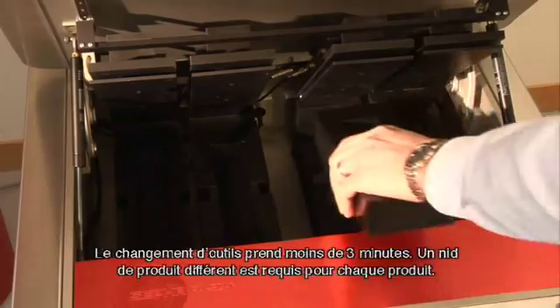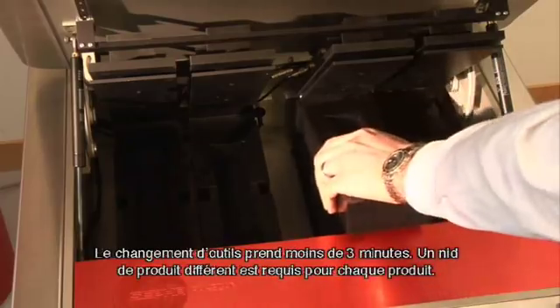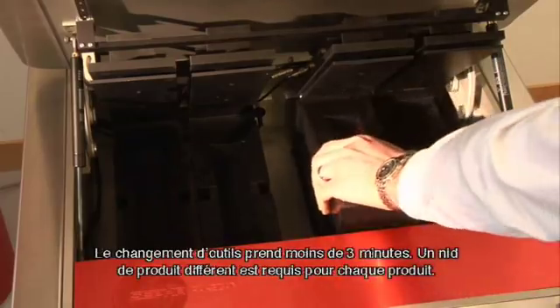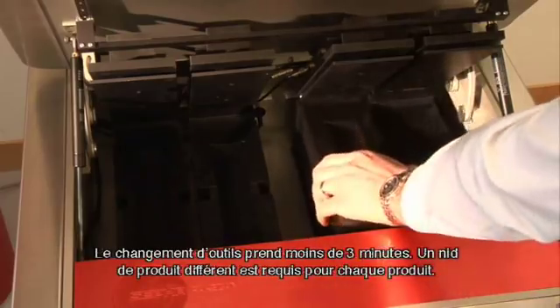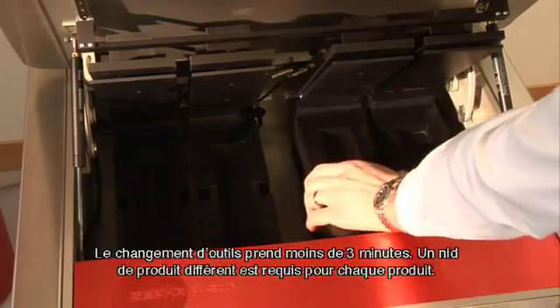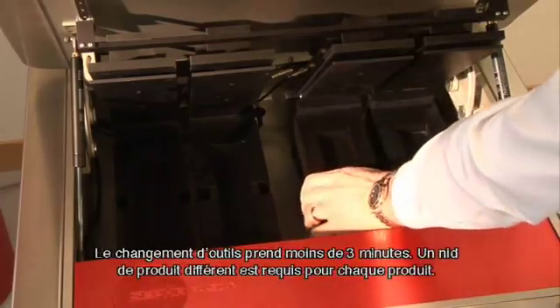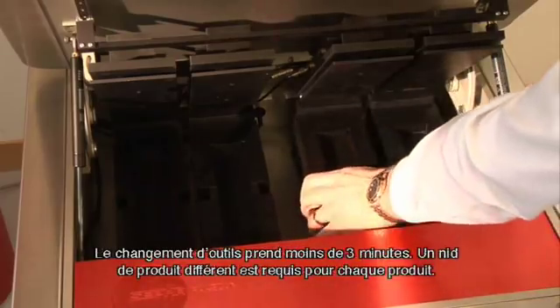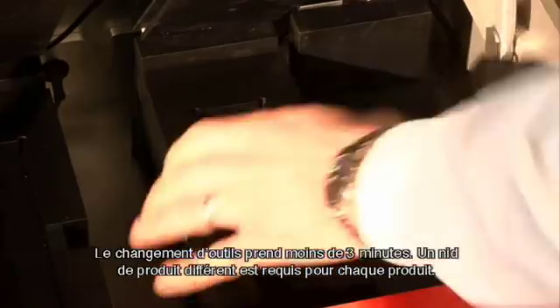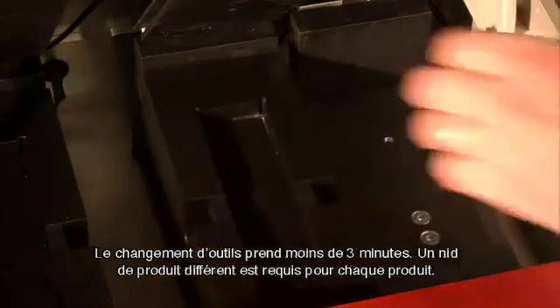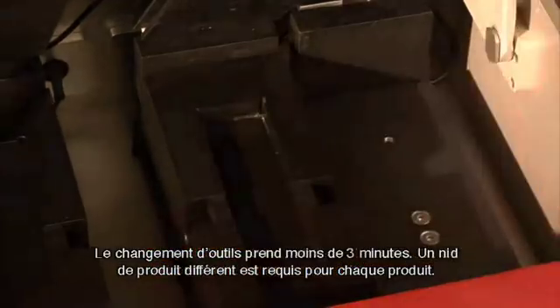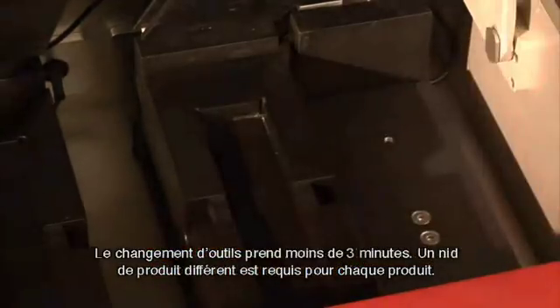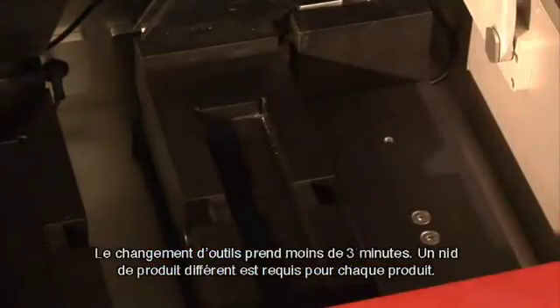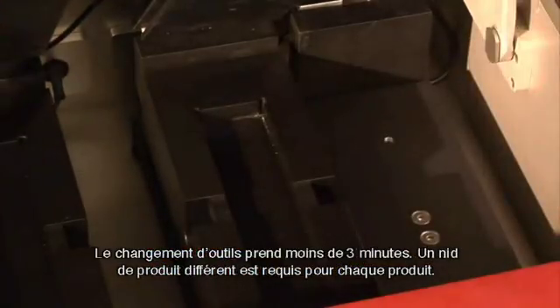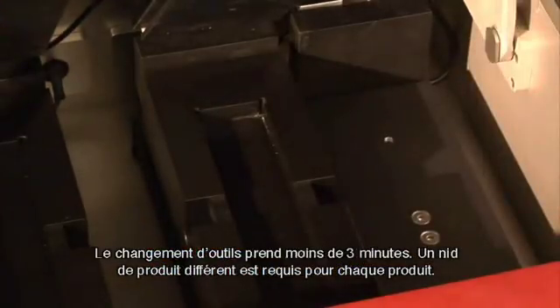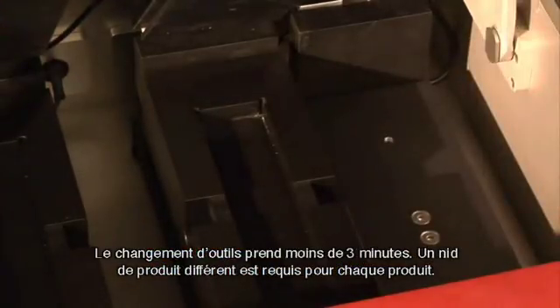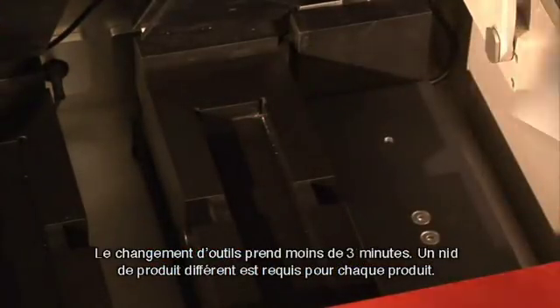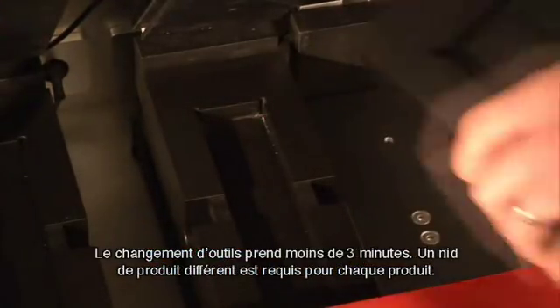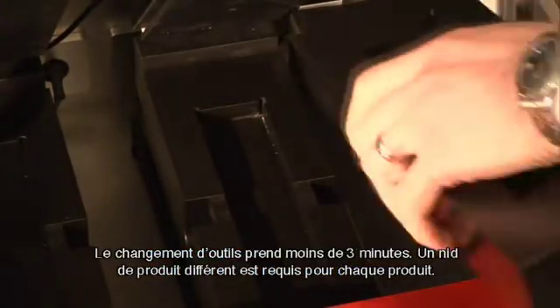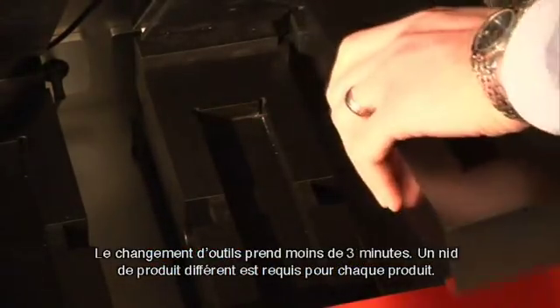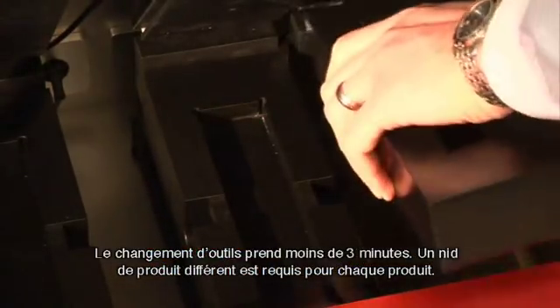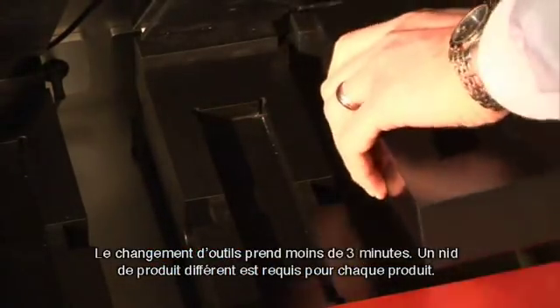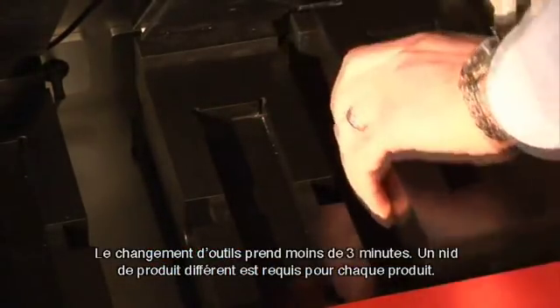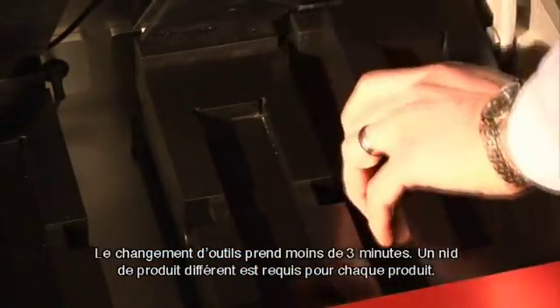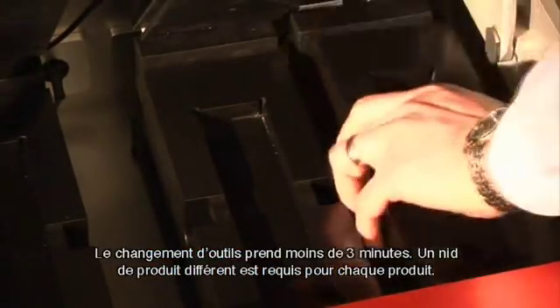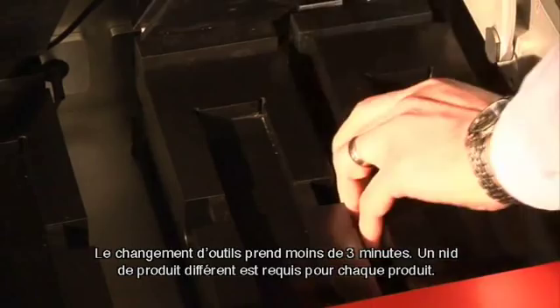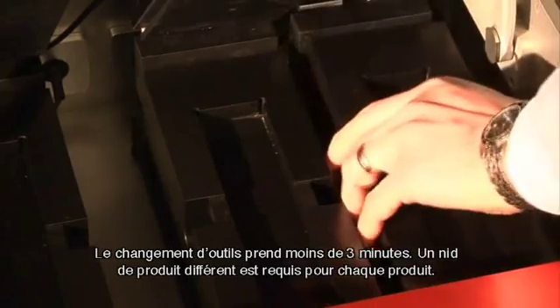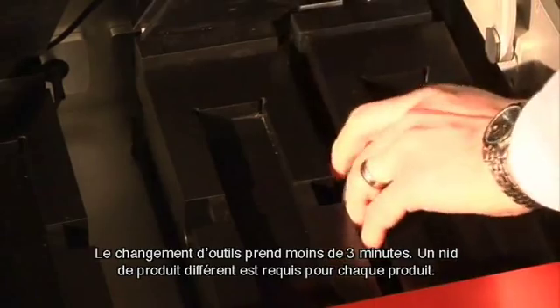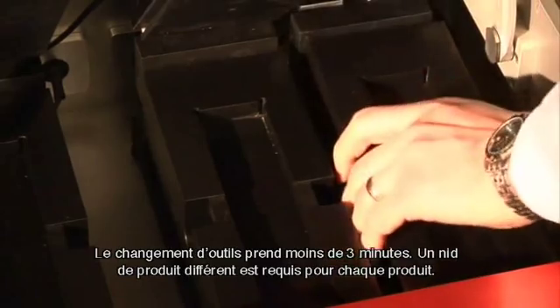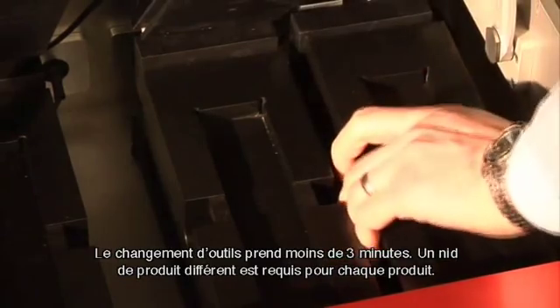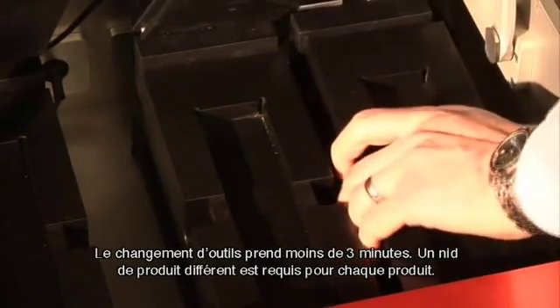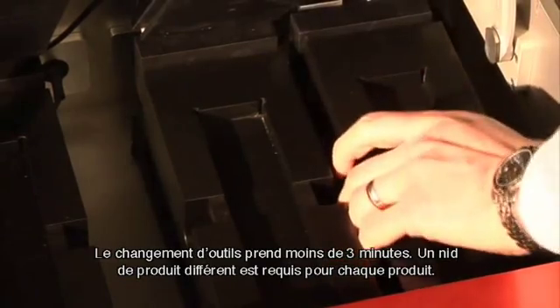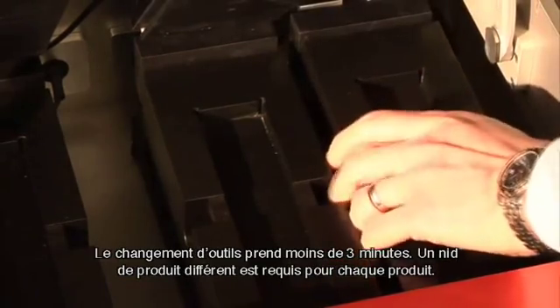Tooling changeover takes under three minutes. A different product nest is required for each product.